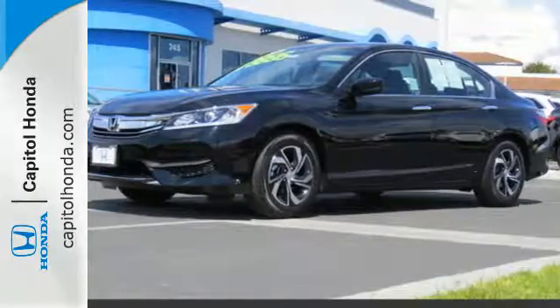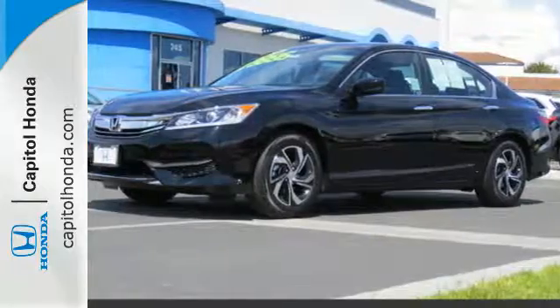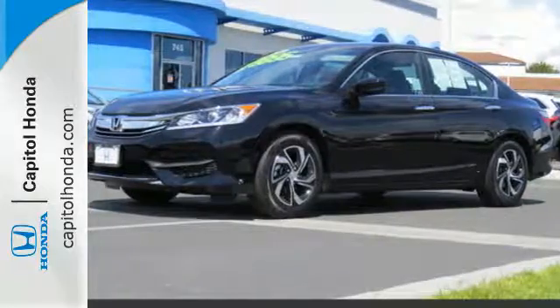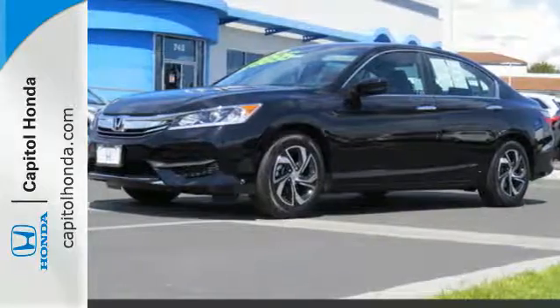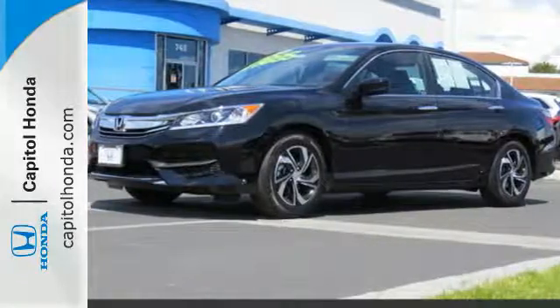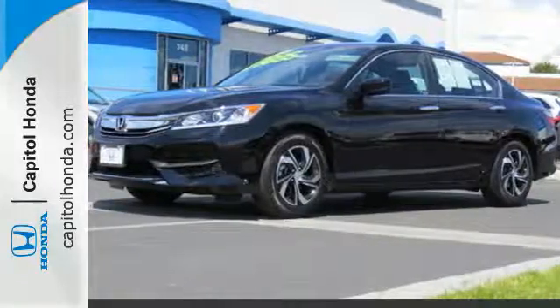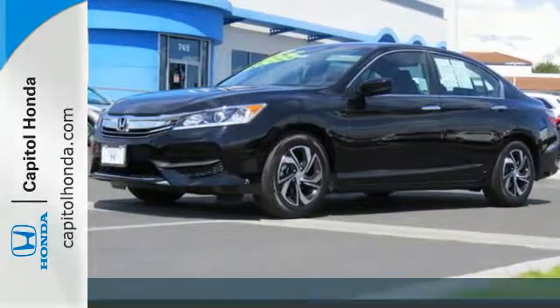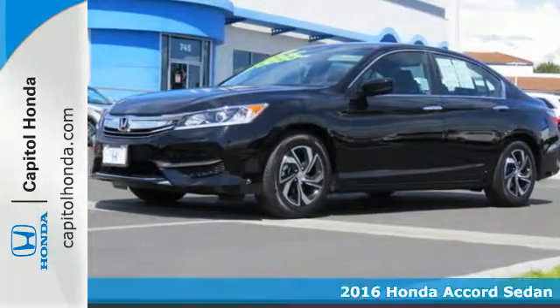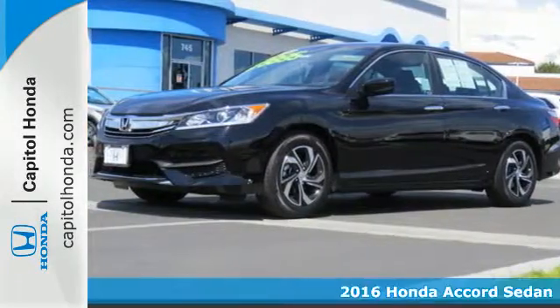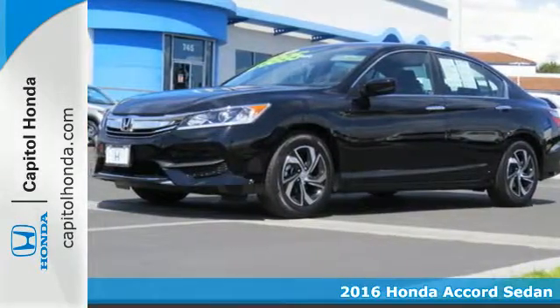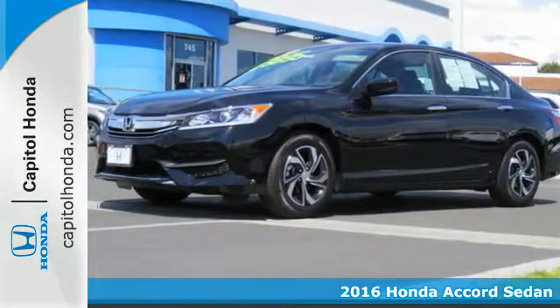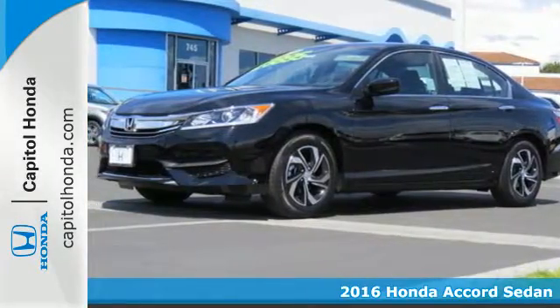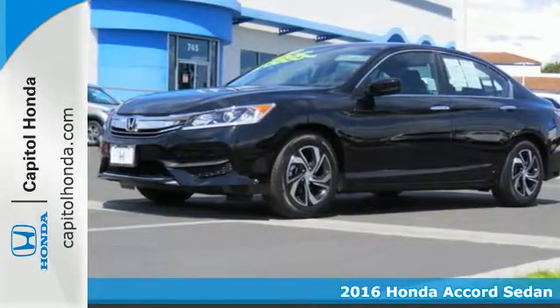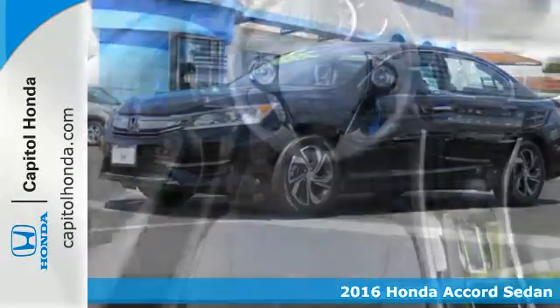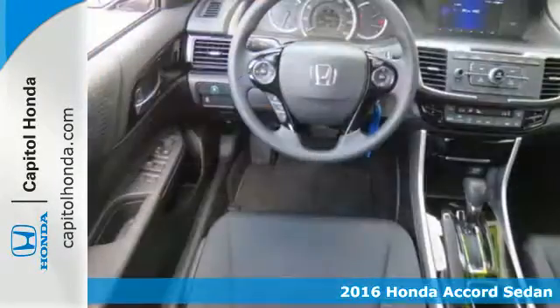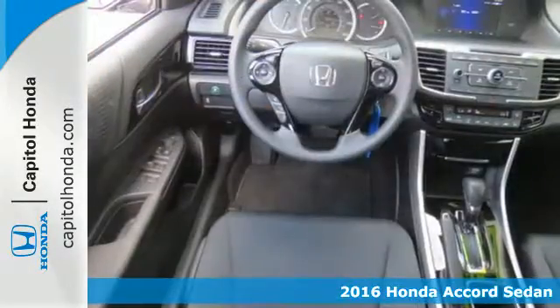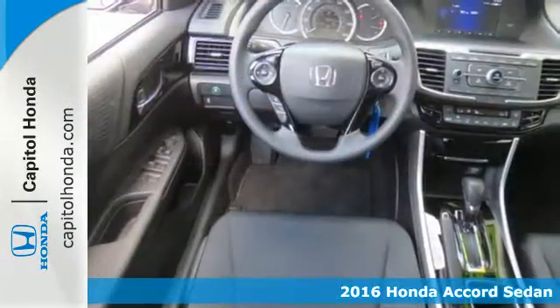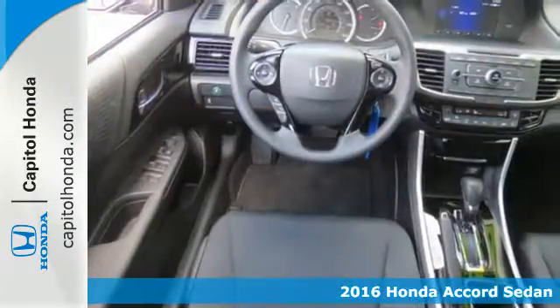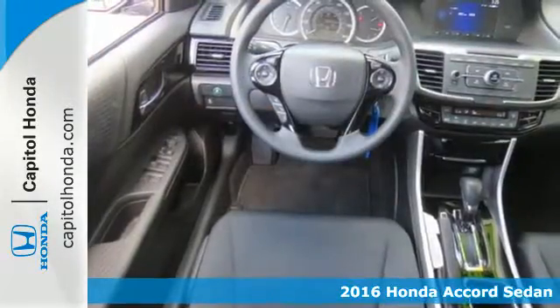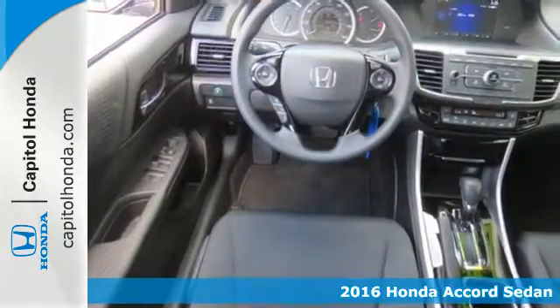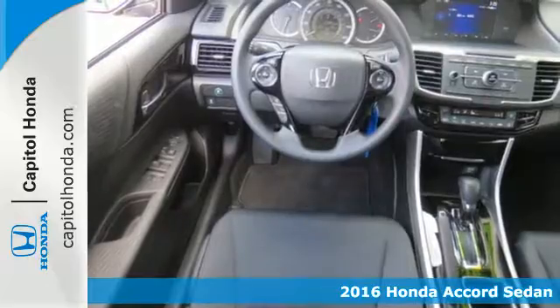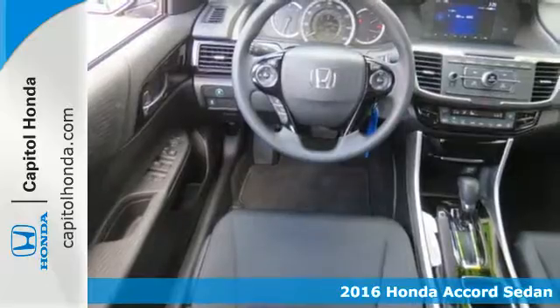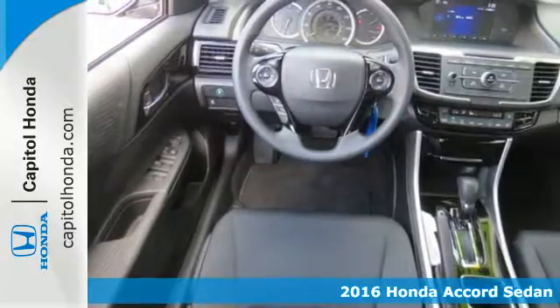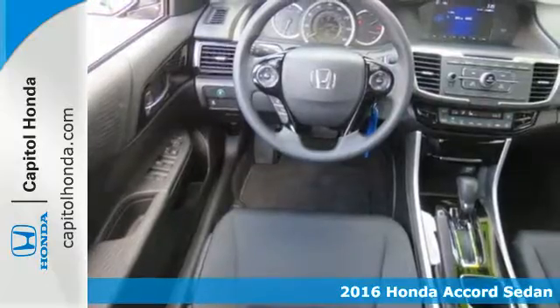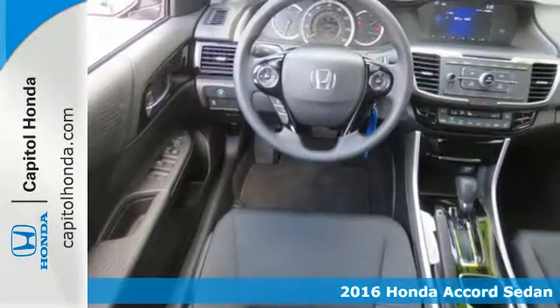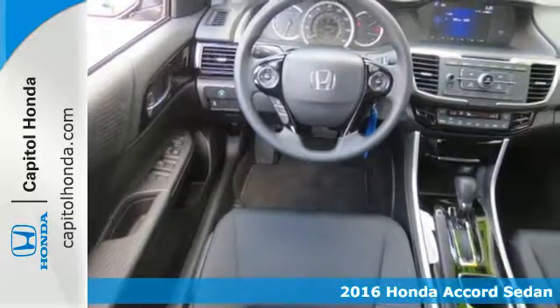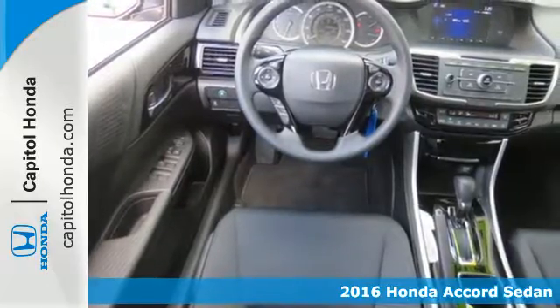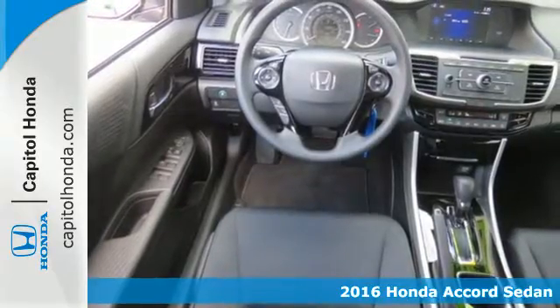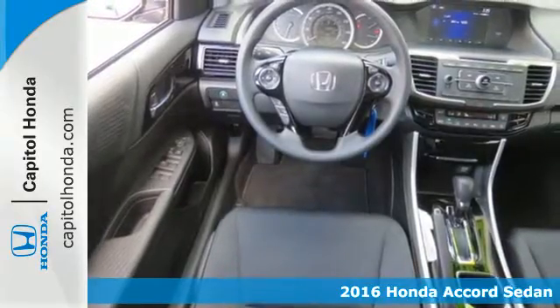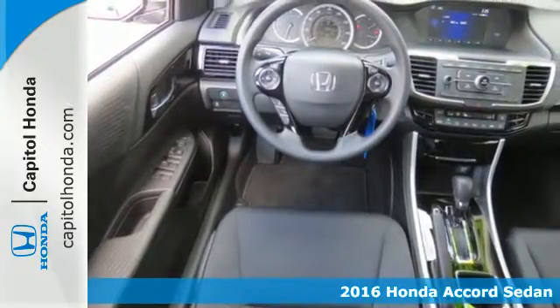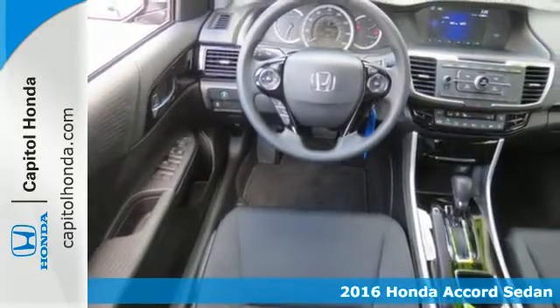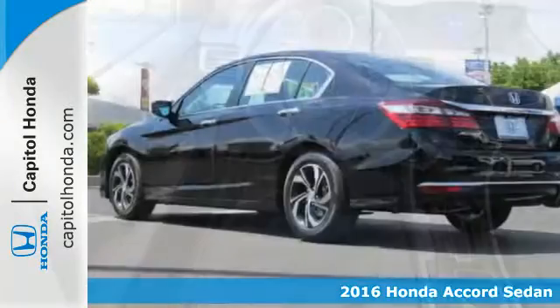Here's a 2016 Honda Accord. Be prepared to emerge every day with head-turning looks, luxury, and good sense.